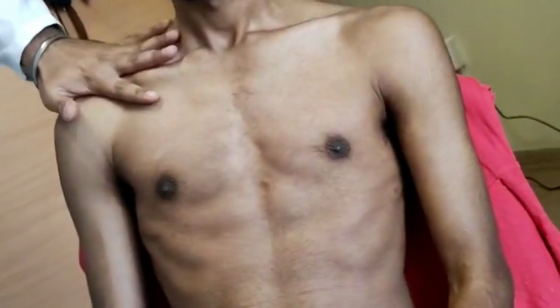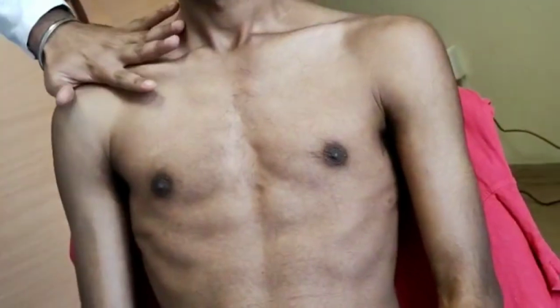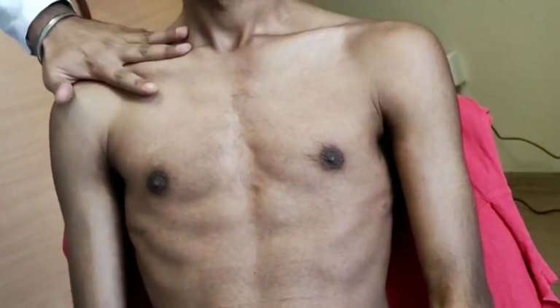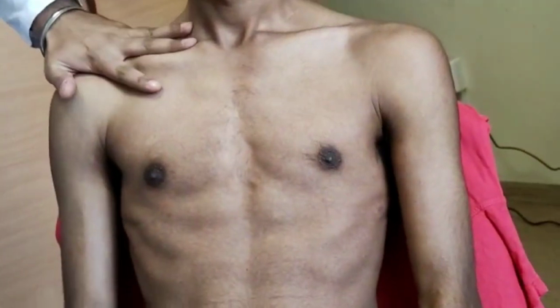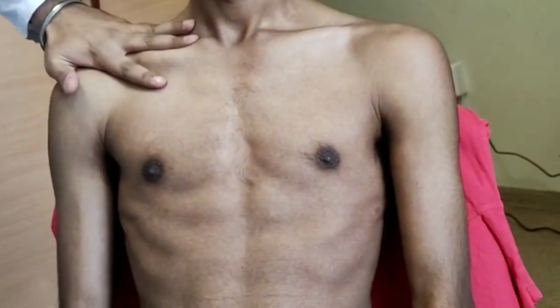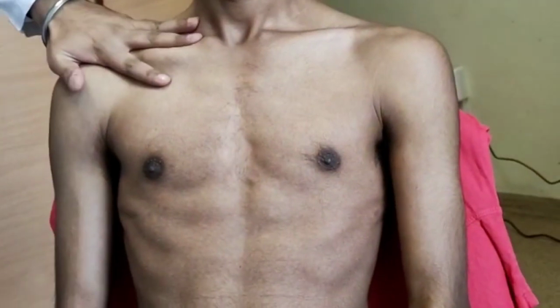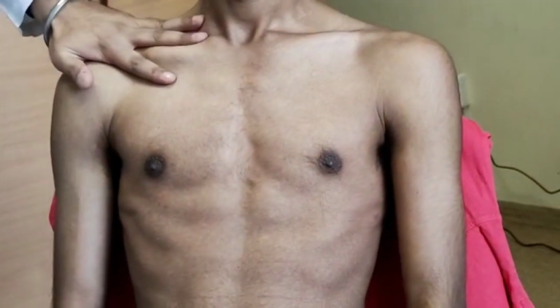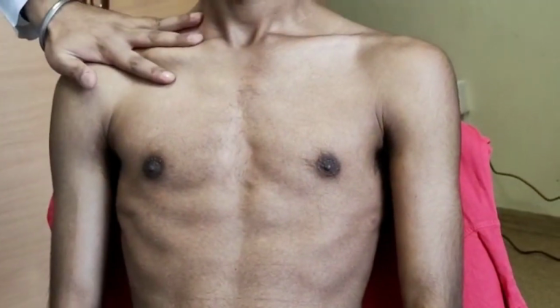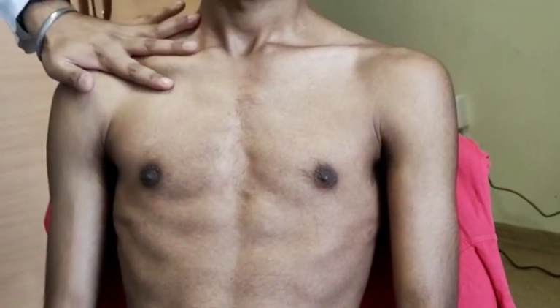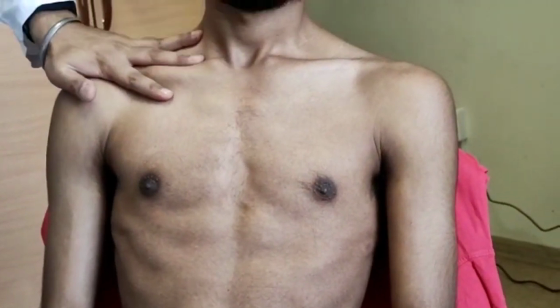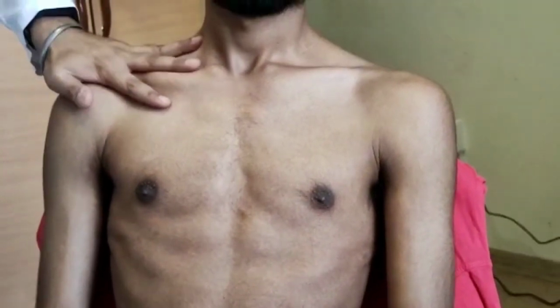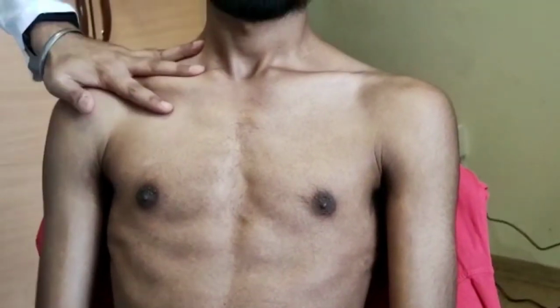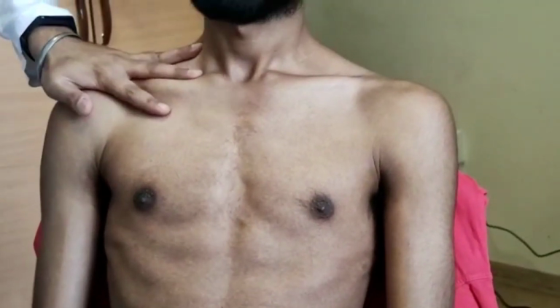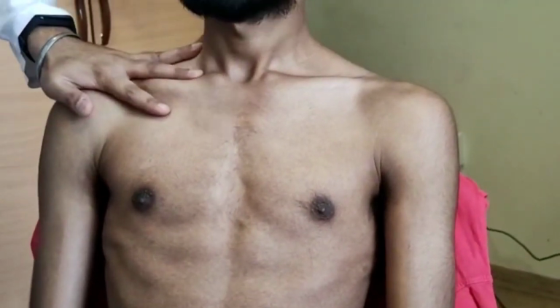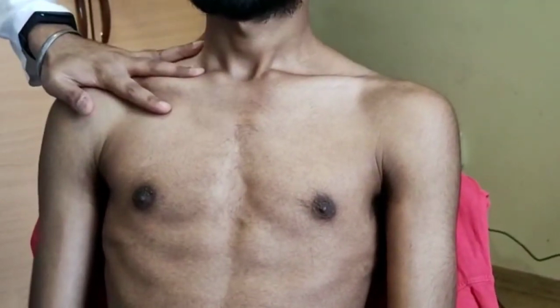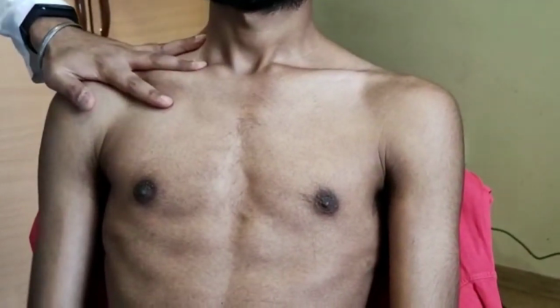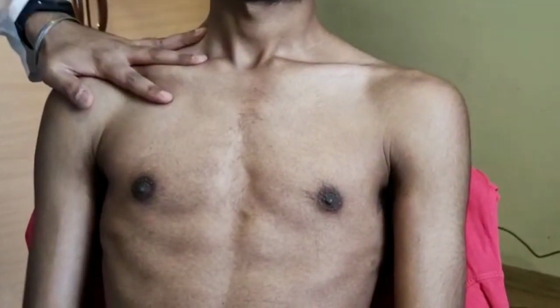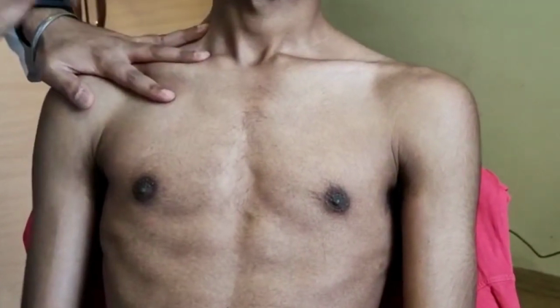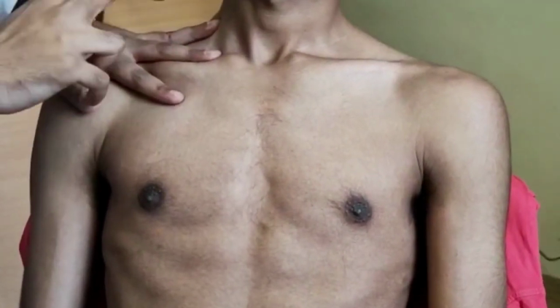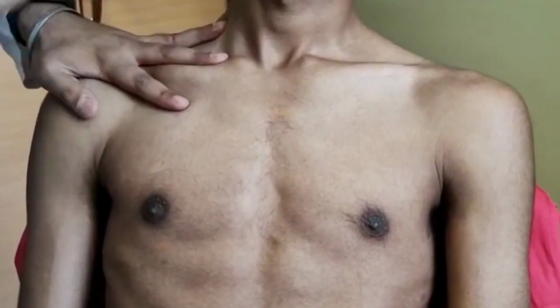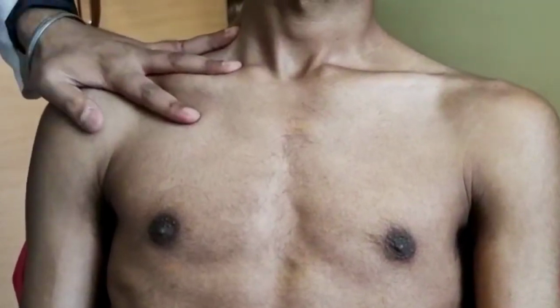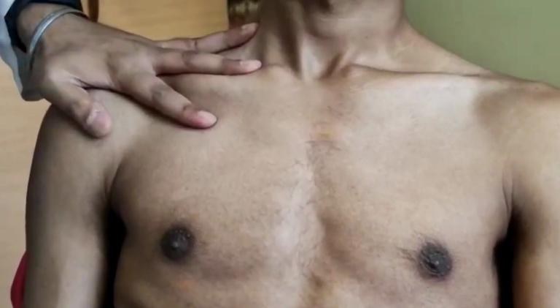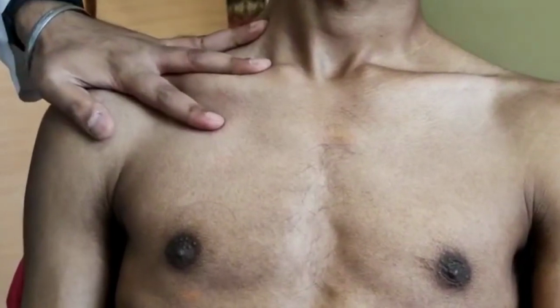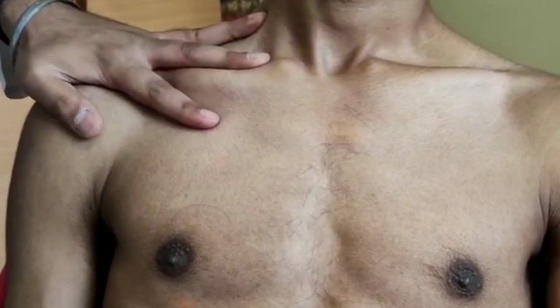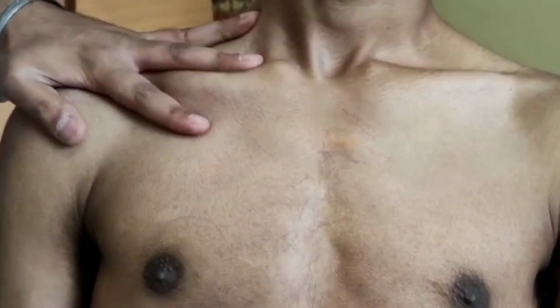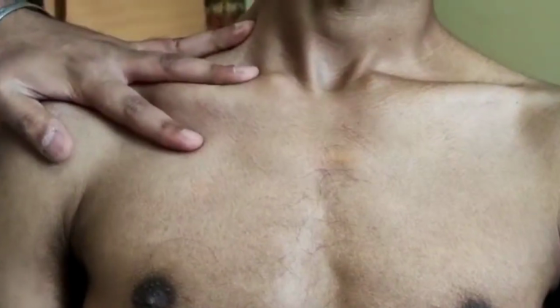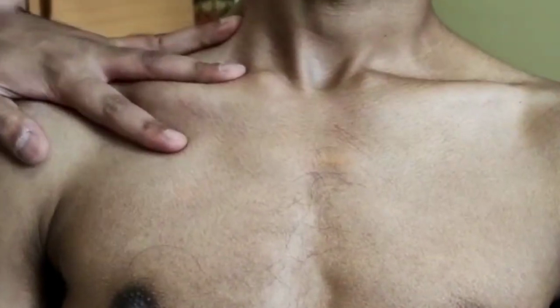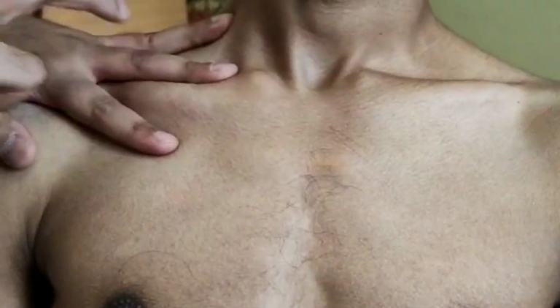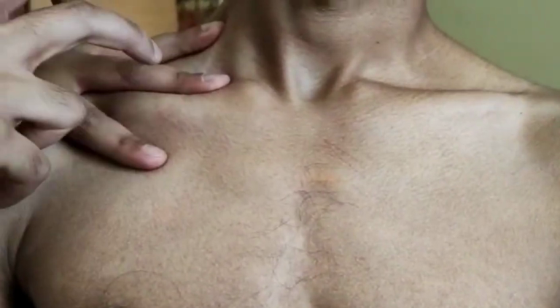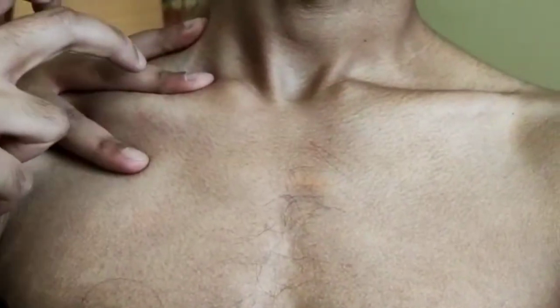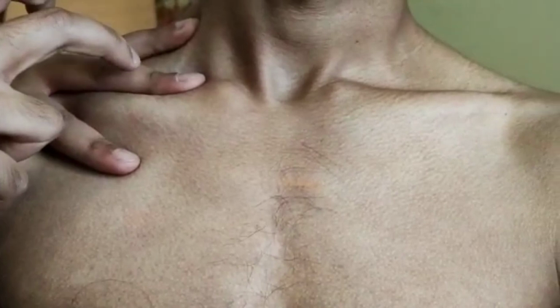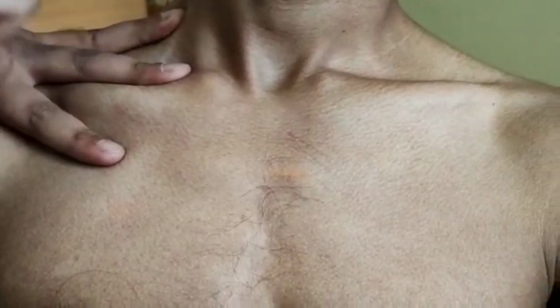Keeping the hand like this, we need to percuss two times. We need to tap the finger two times just like this.